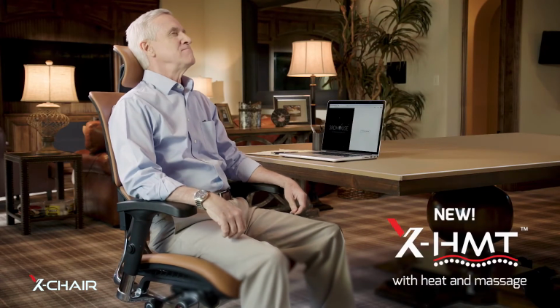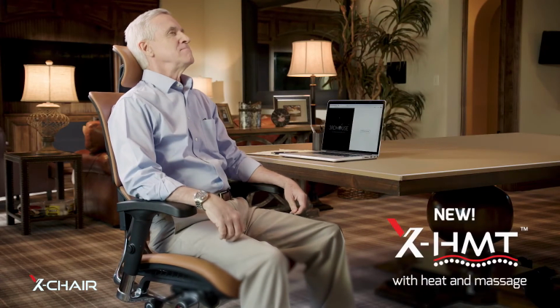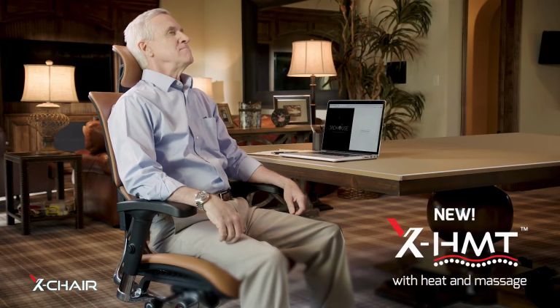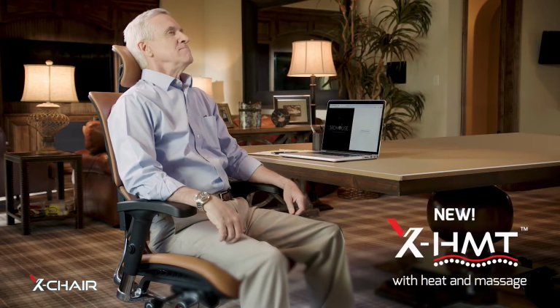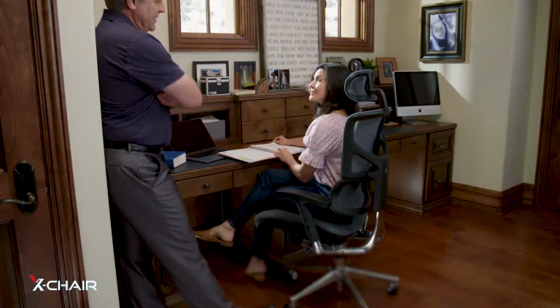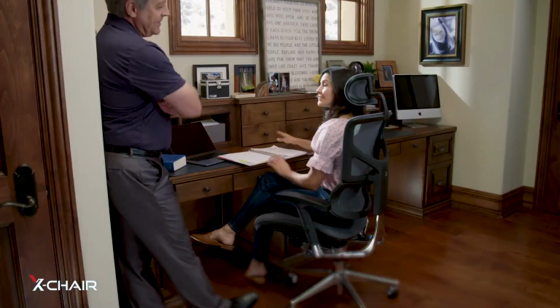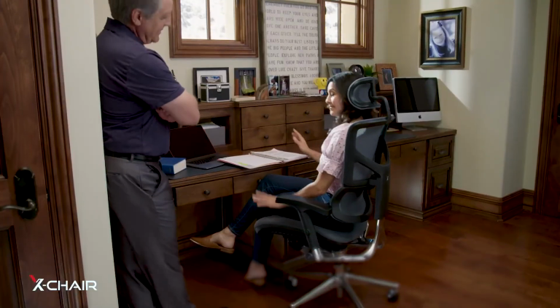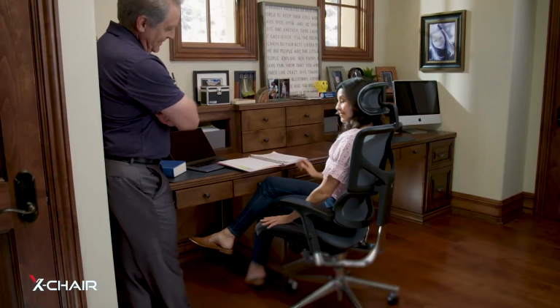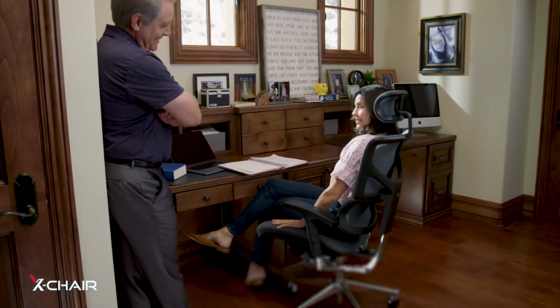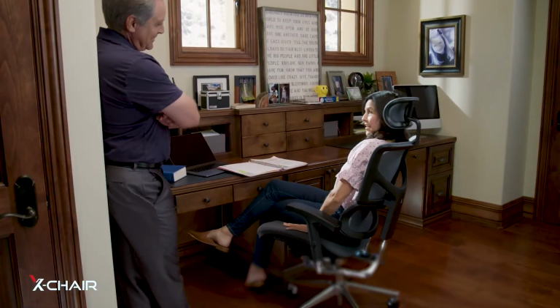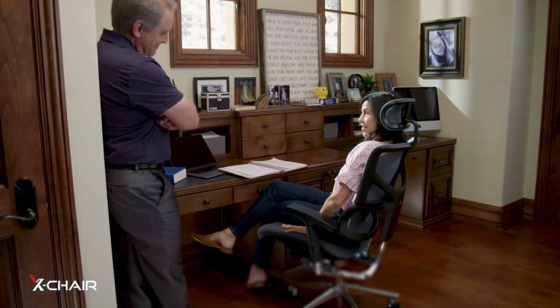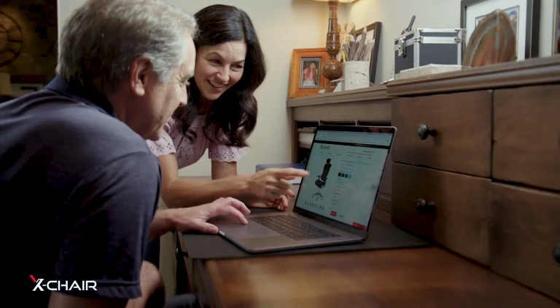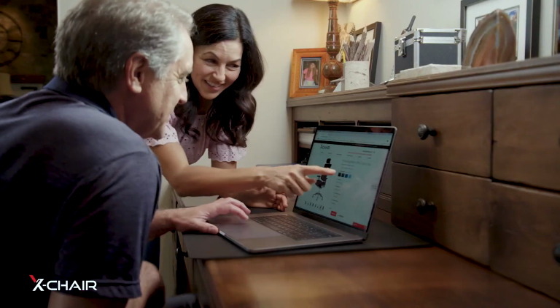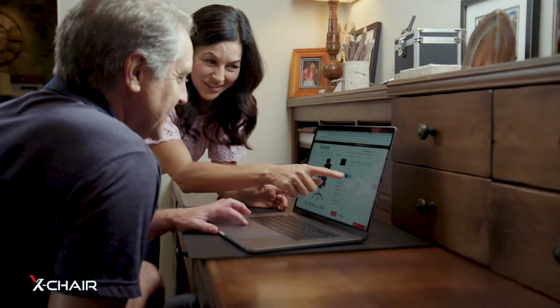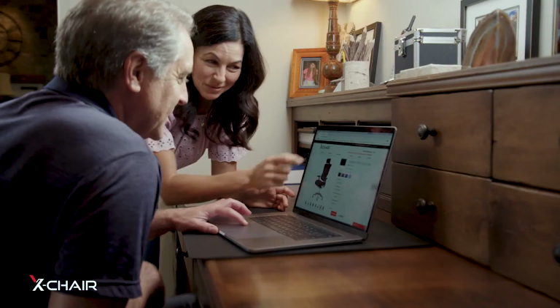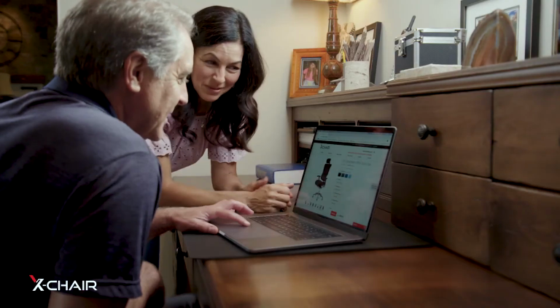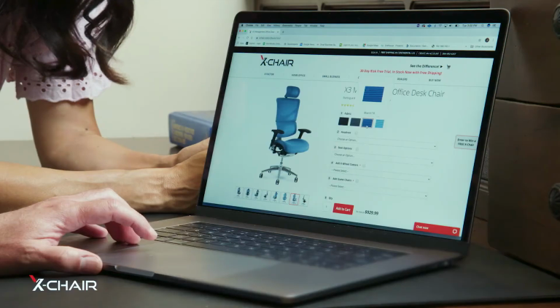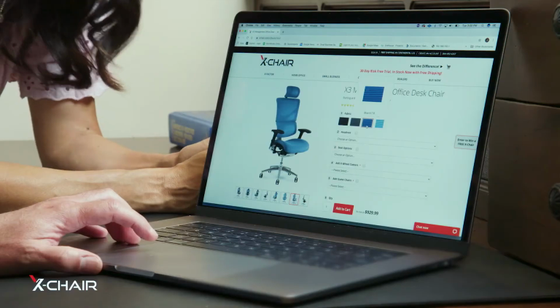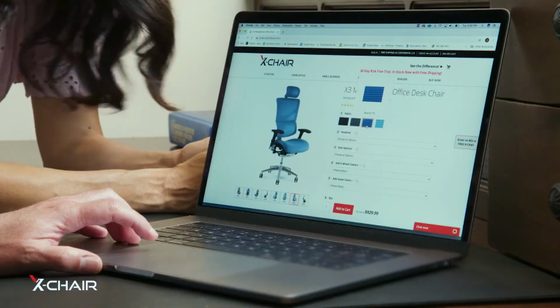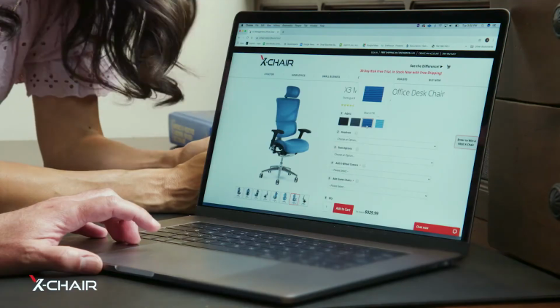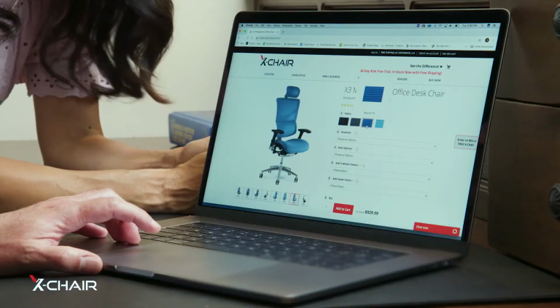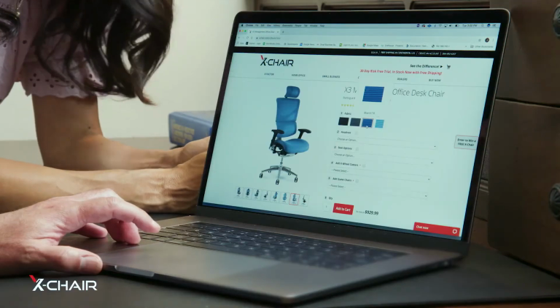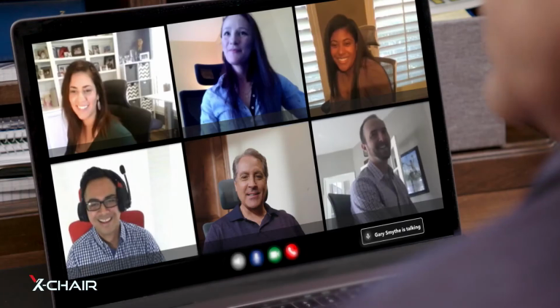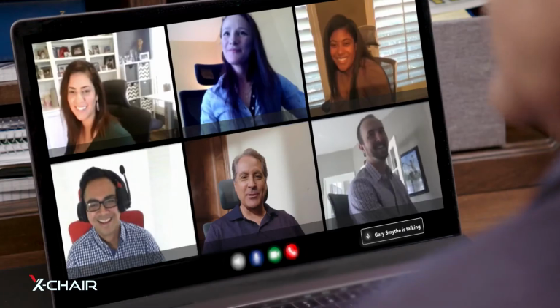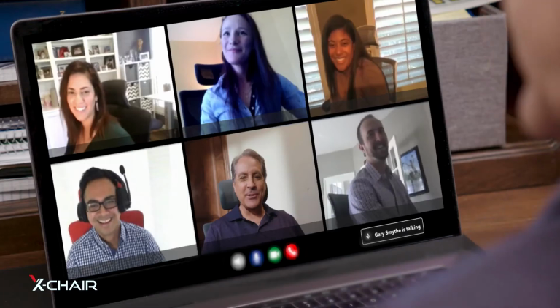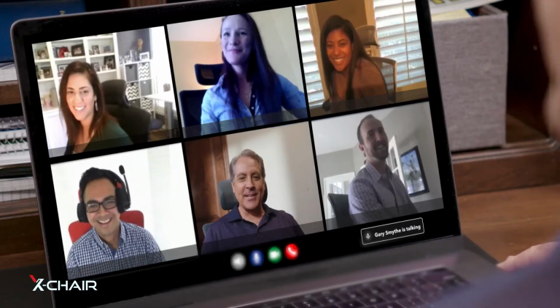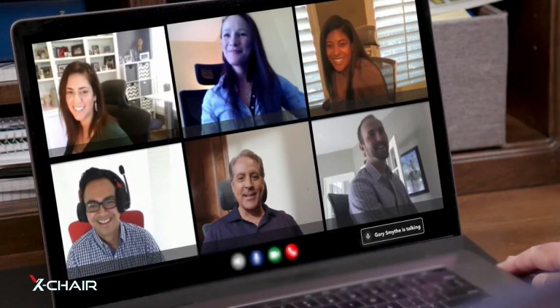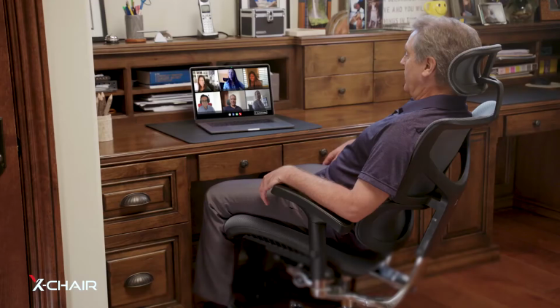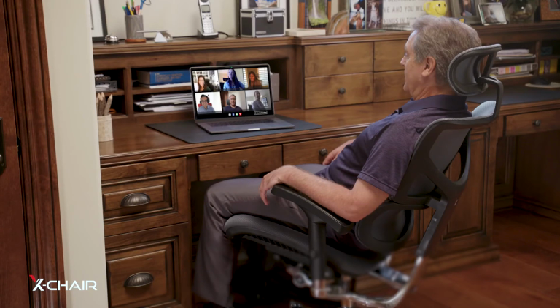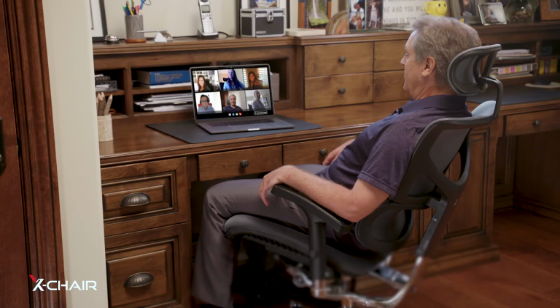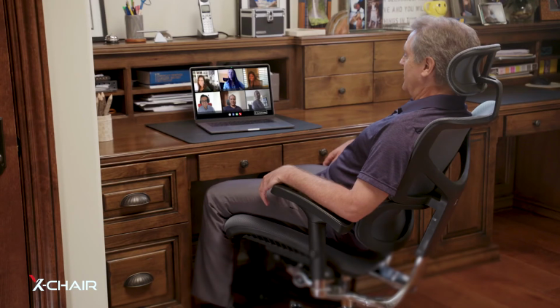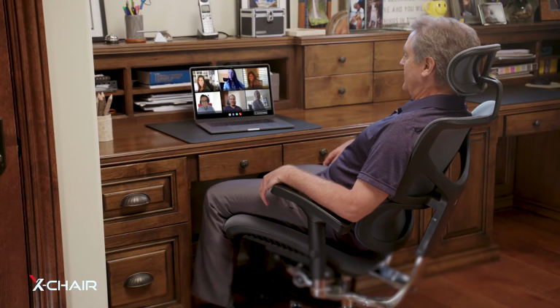But don't worry, you don't have to share, because there's an X-chair for everyone. Your new normal — incredibly comfortable.